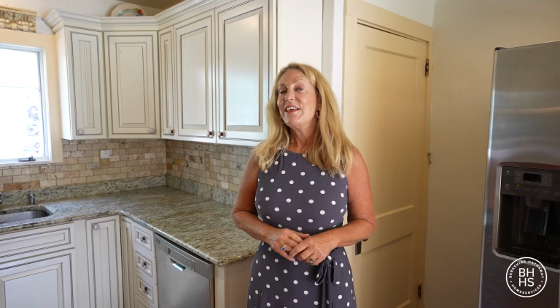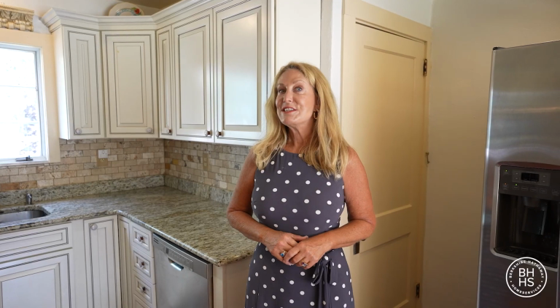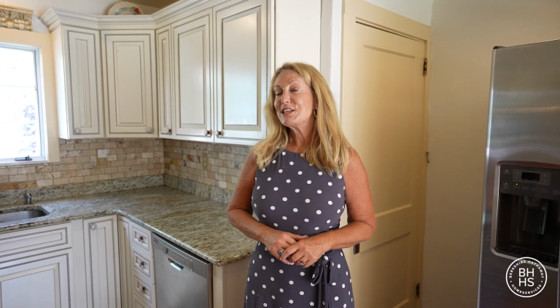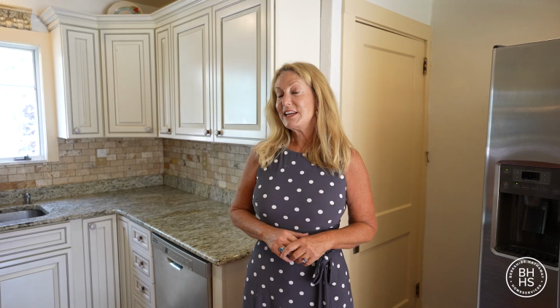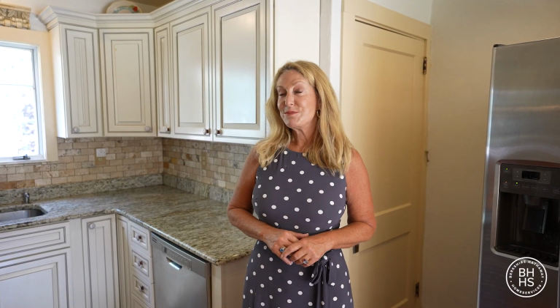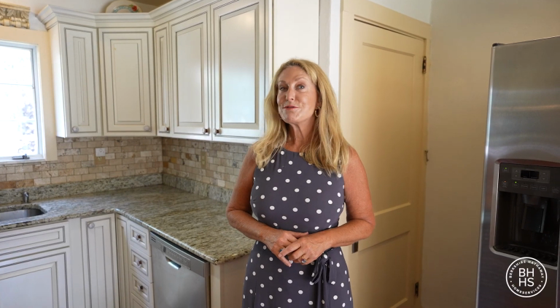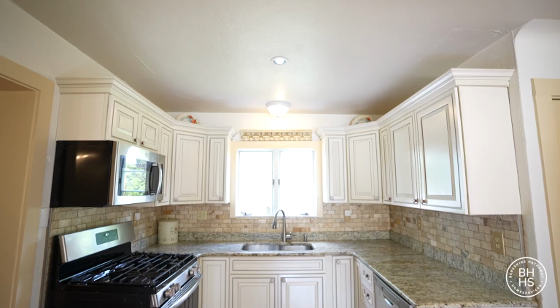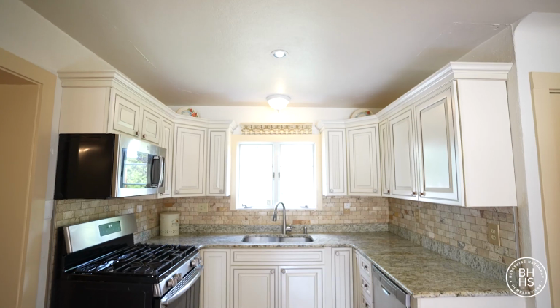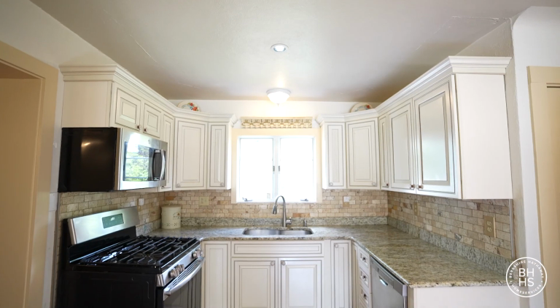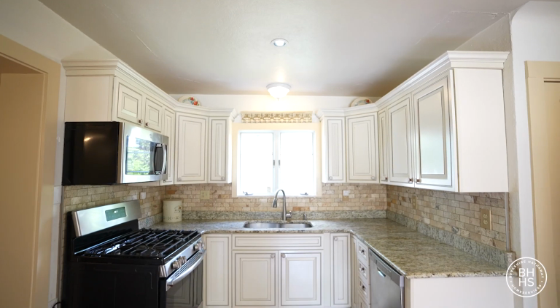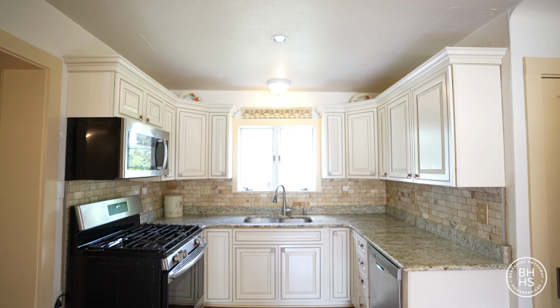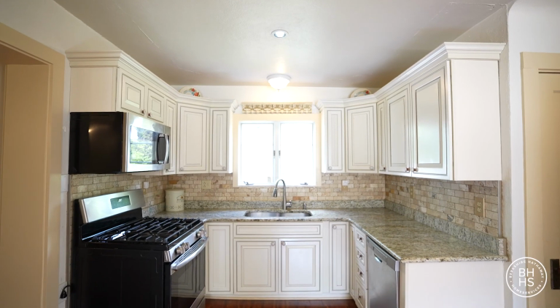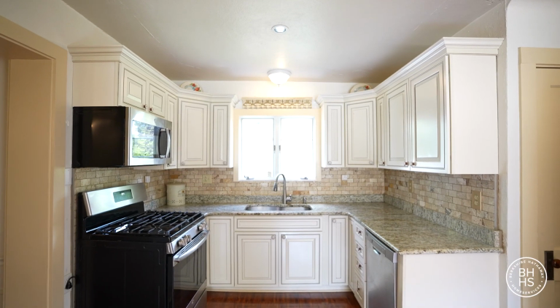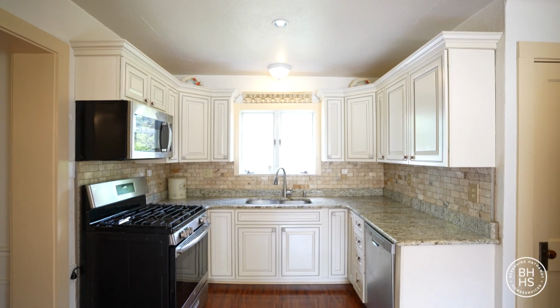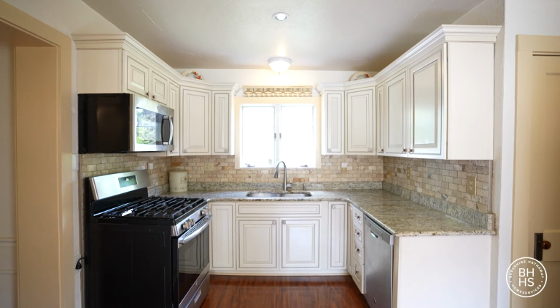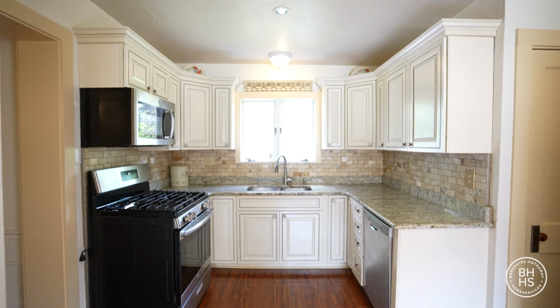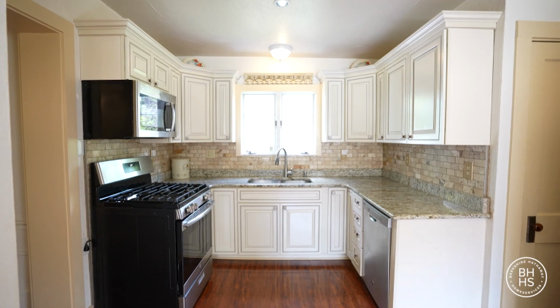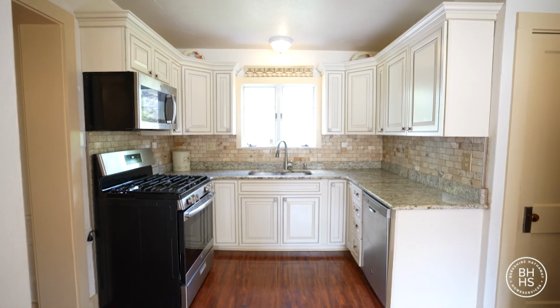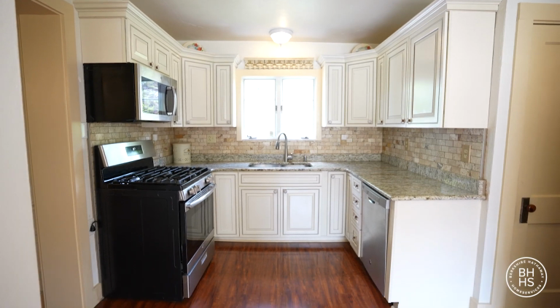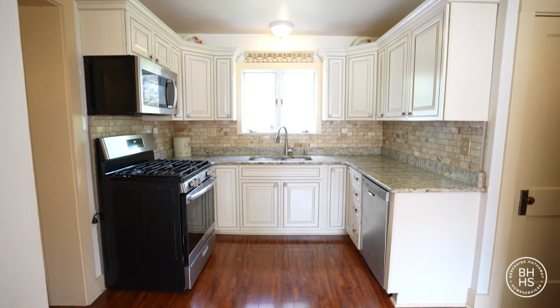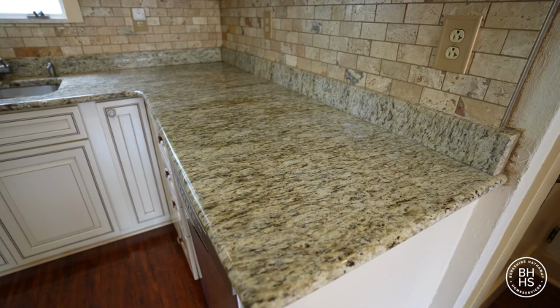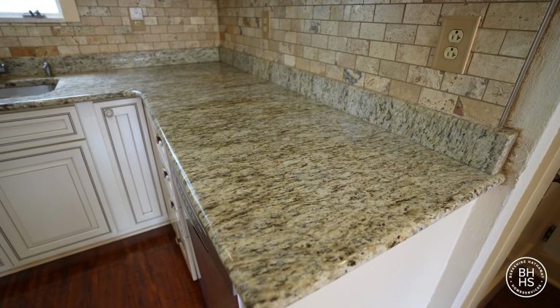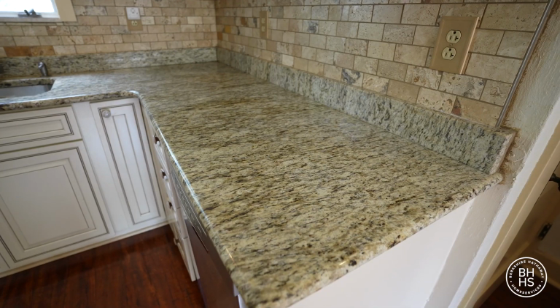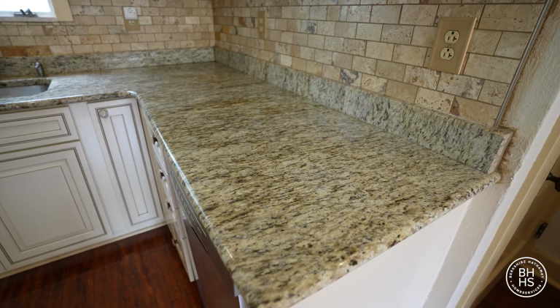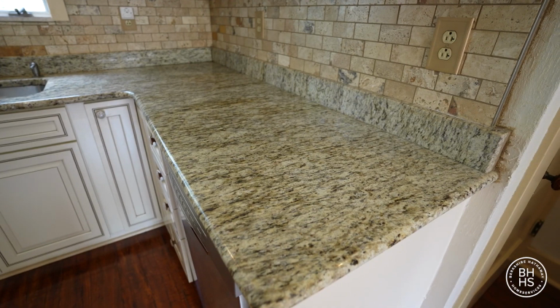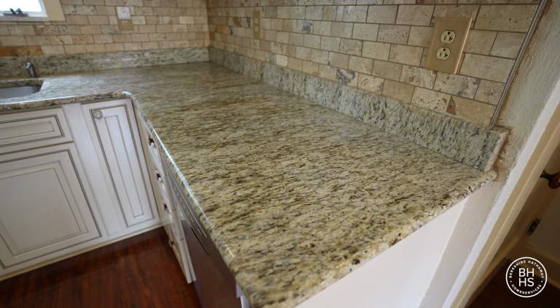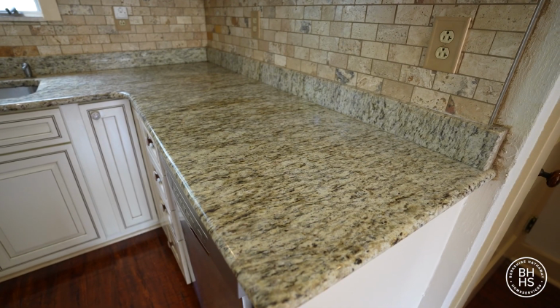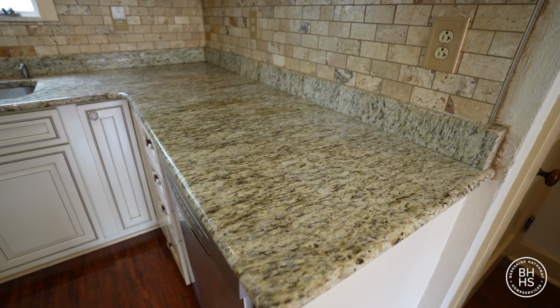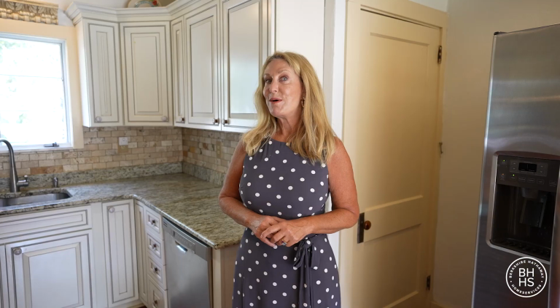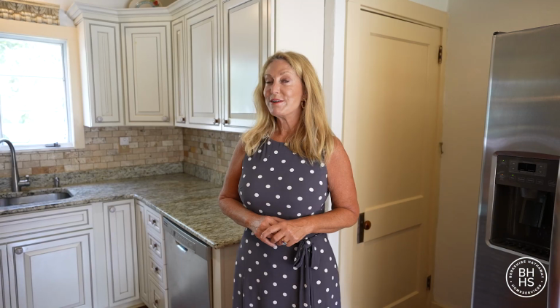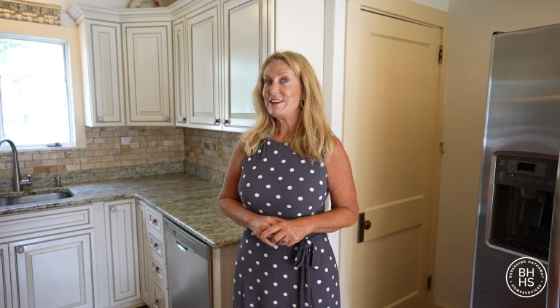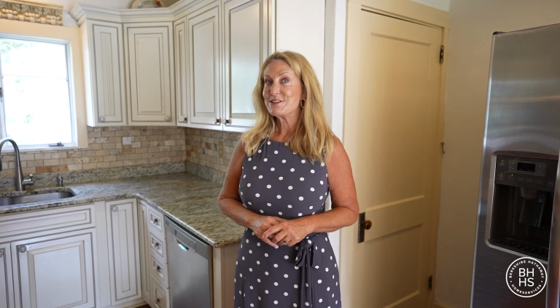This kitchen was recently remodeled in 2019. It has granite countertops and all the modern features.